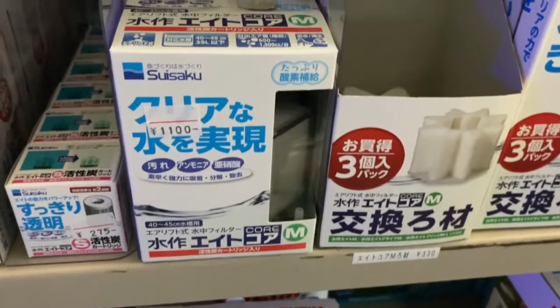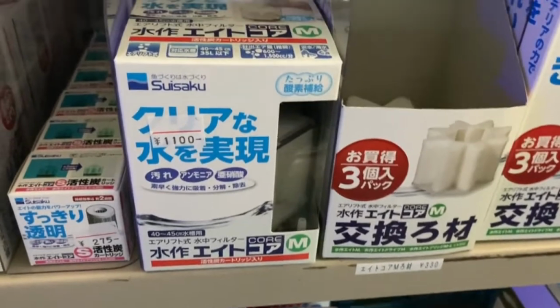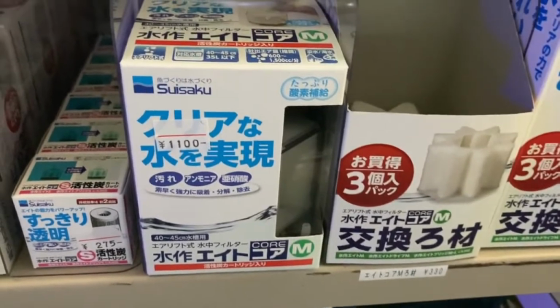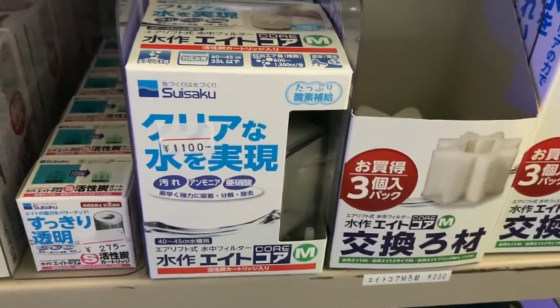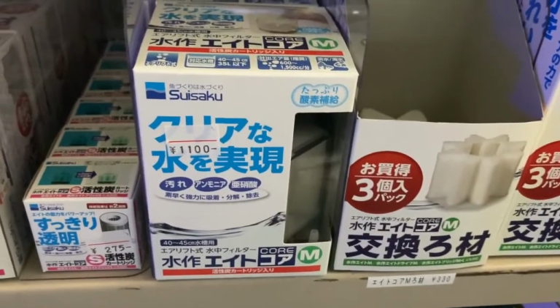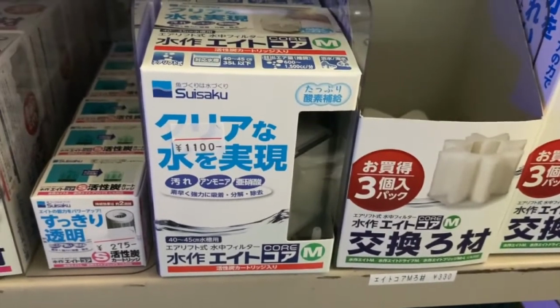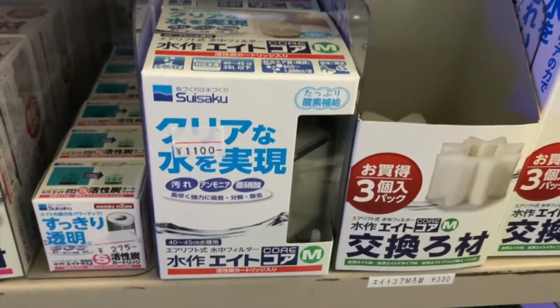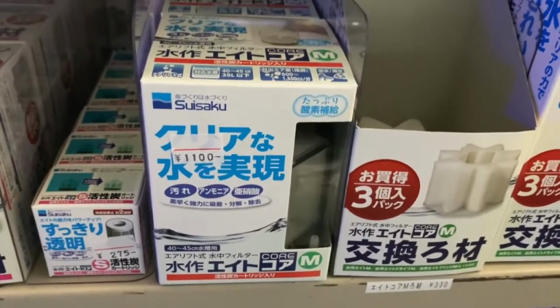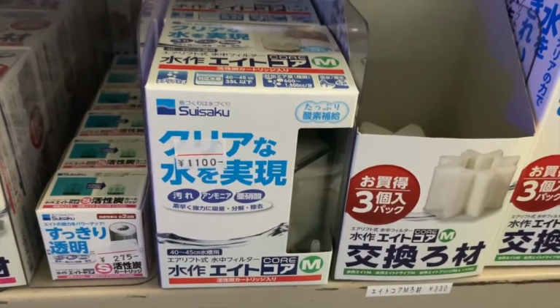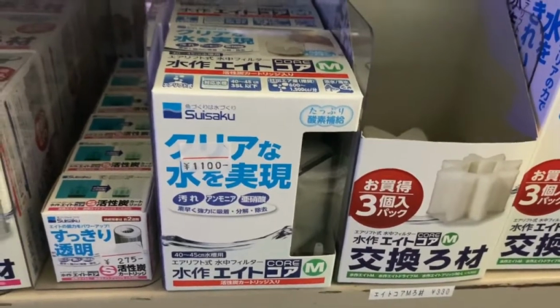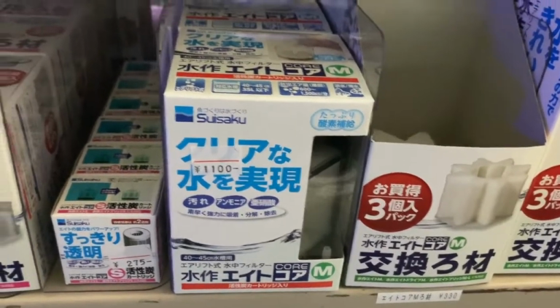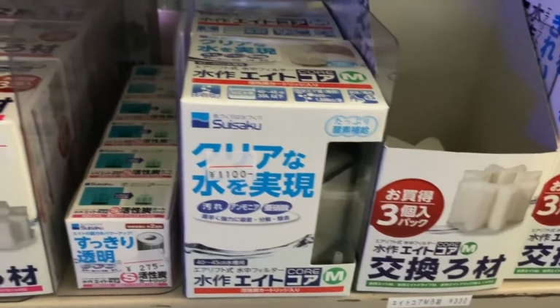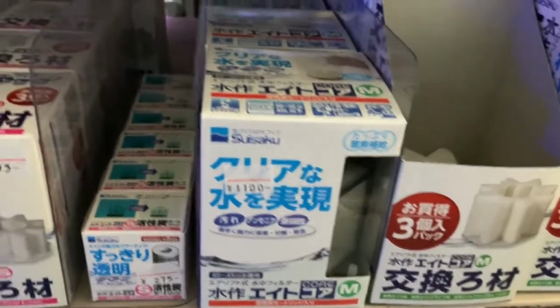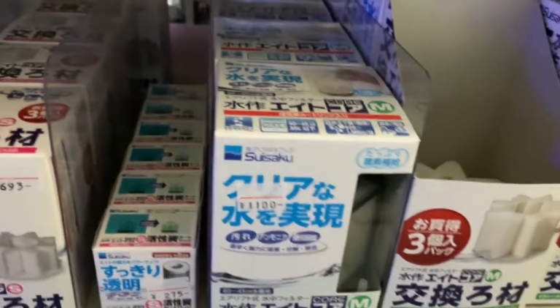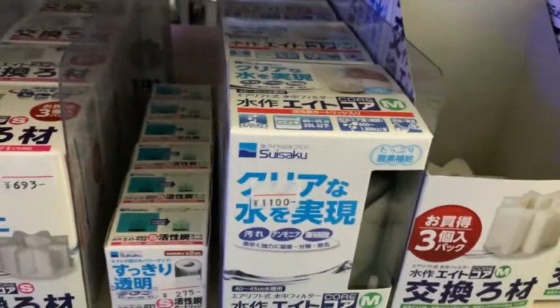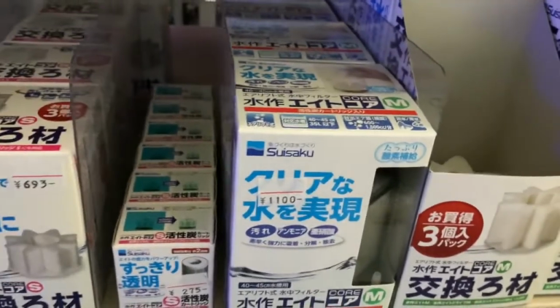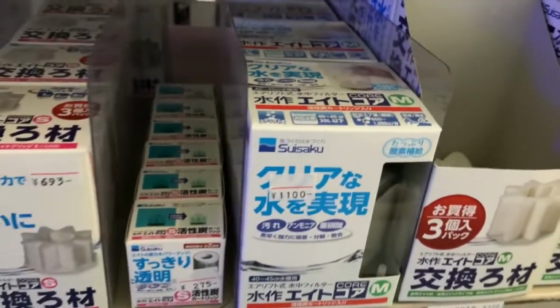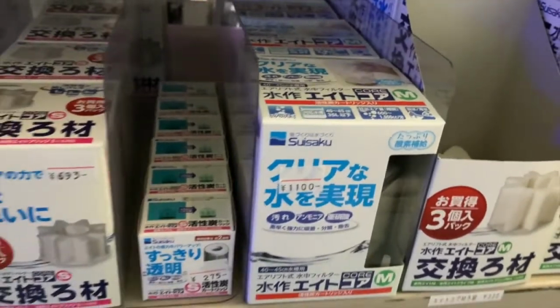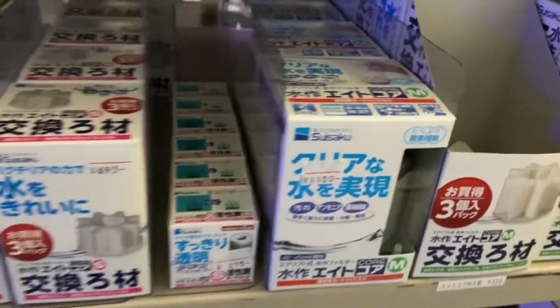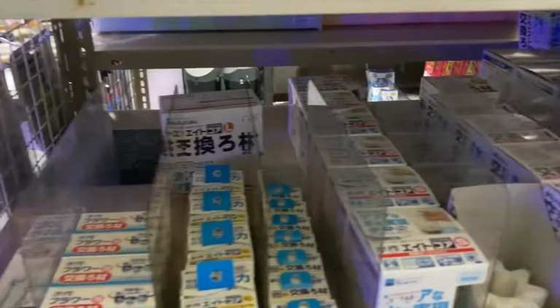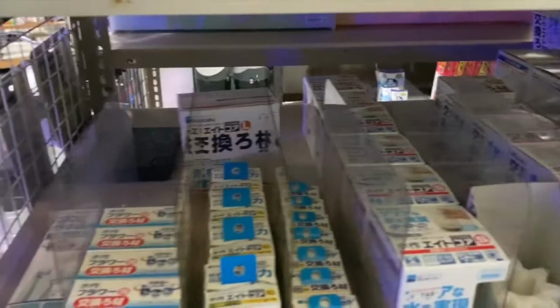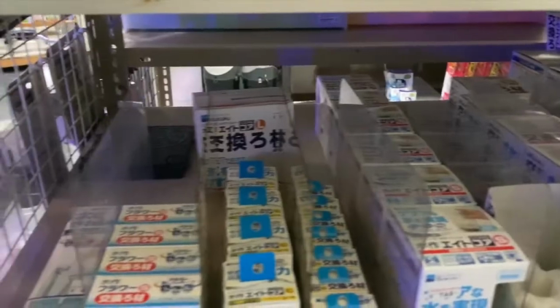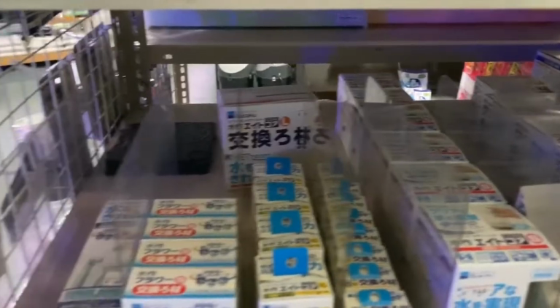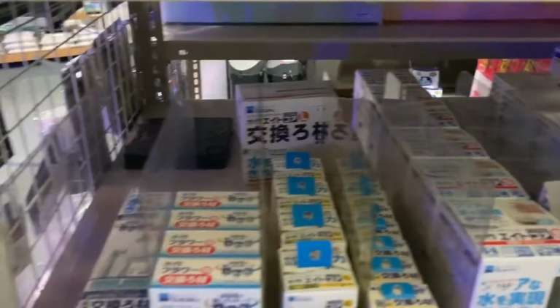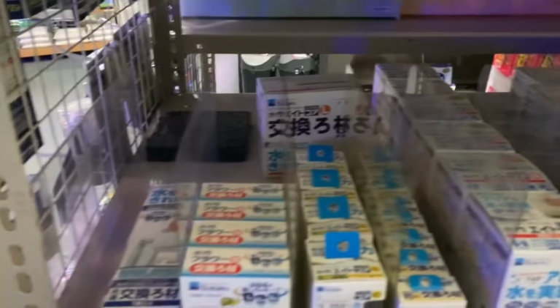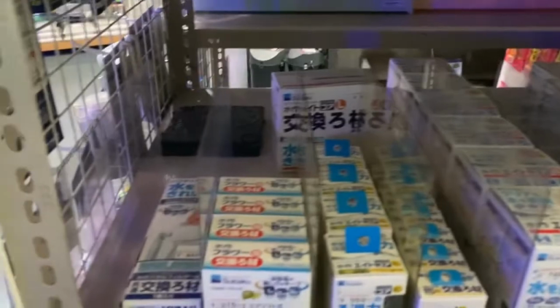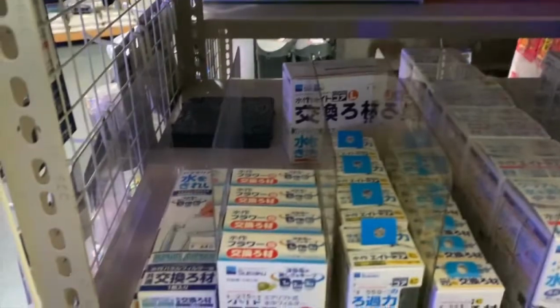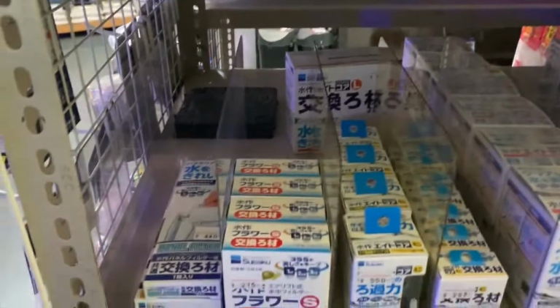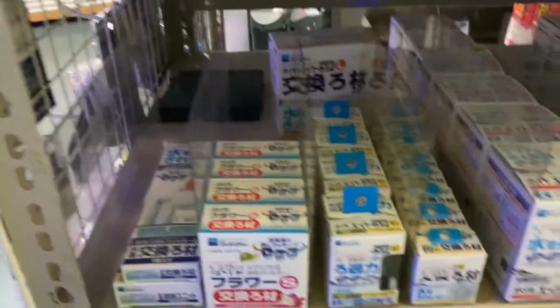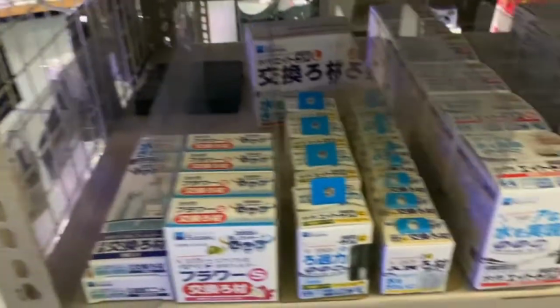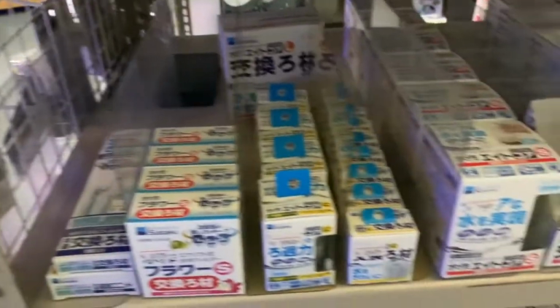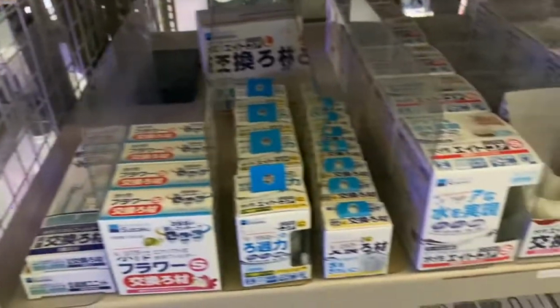These little internal sponge filters — I have those; I brought back a few. And replacement parts right here.